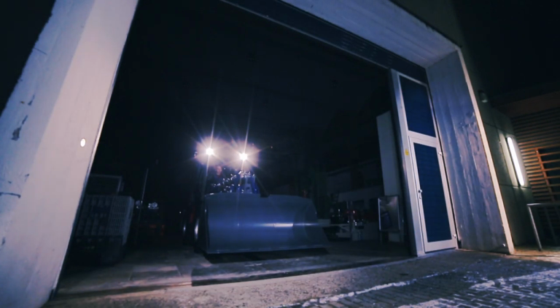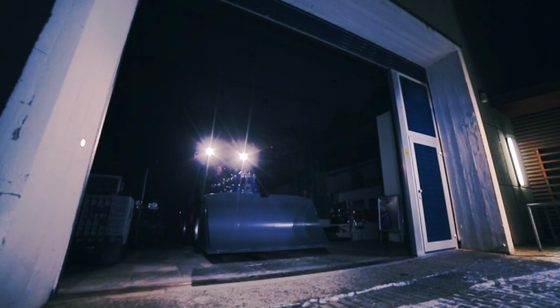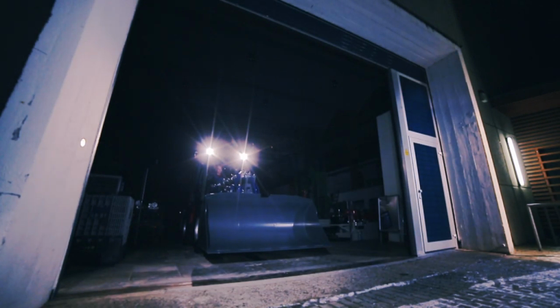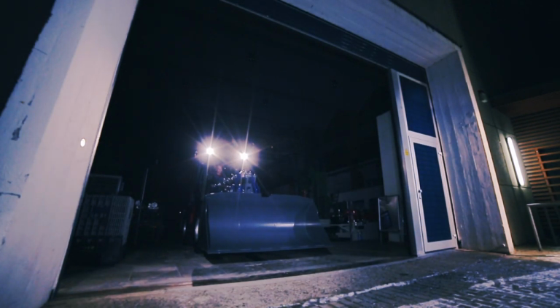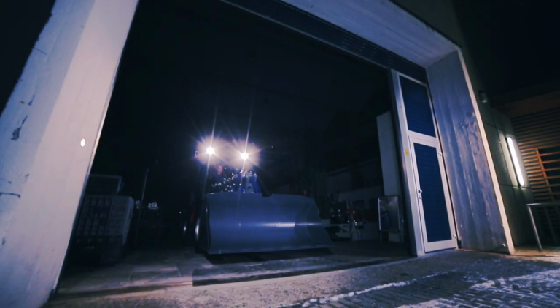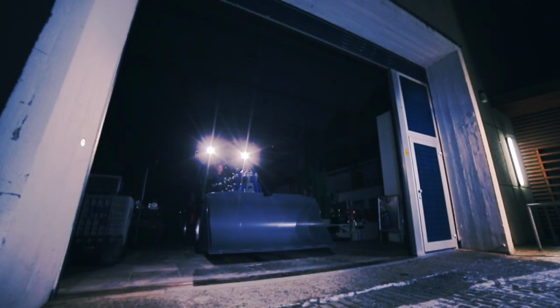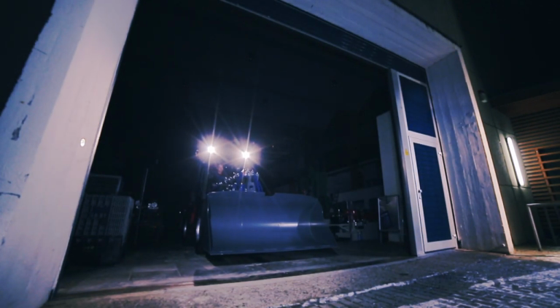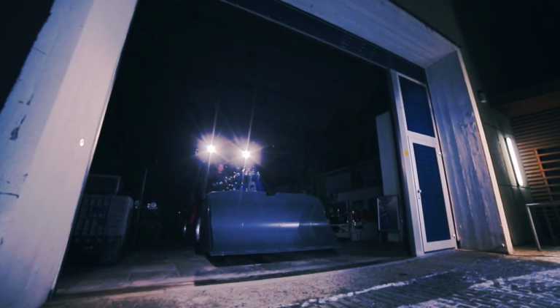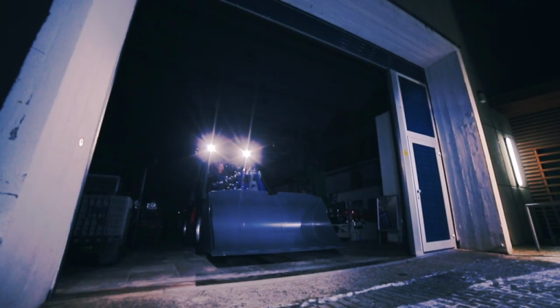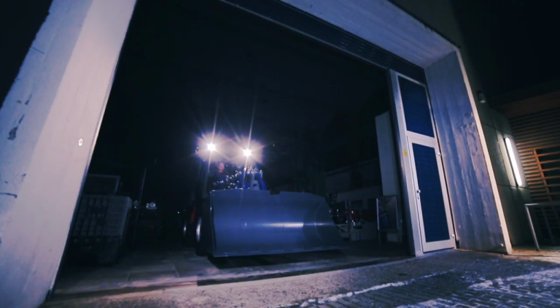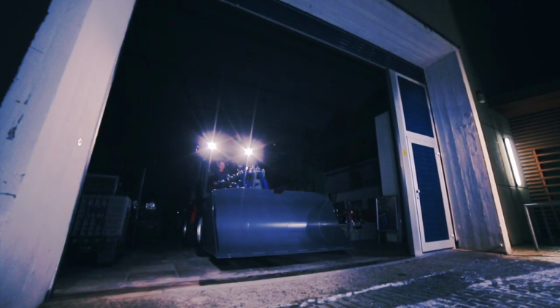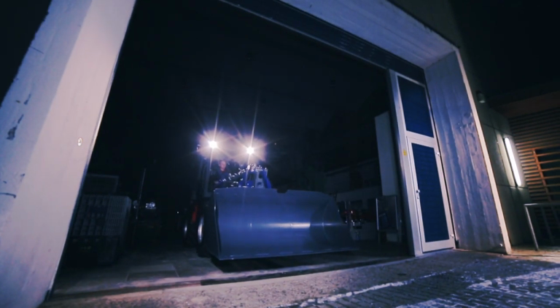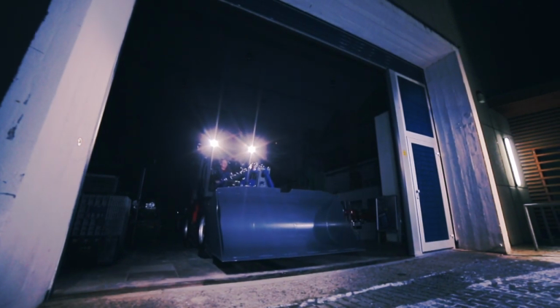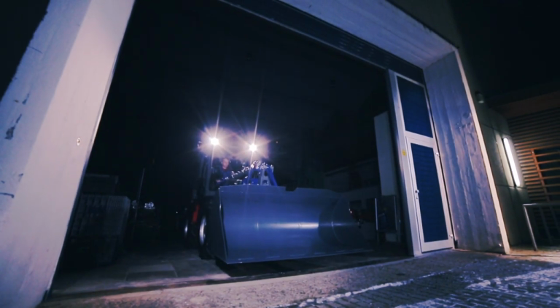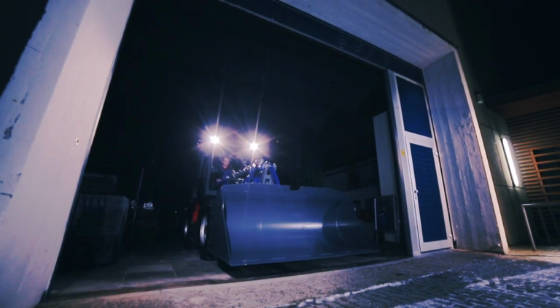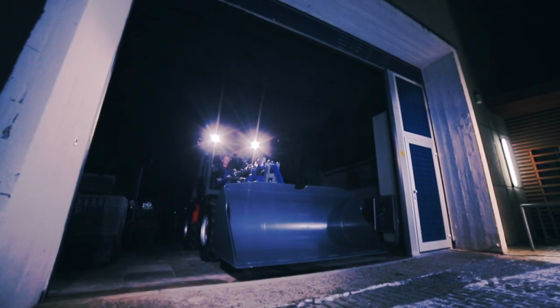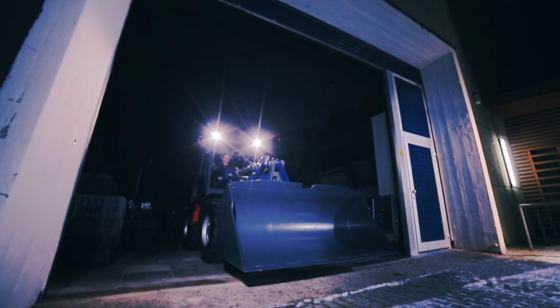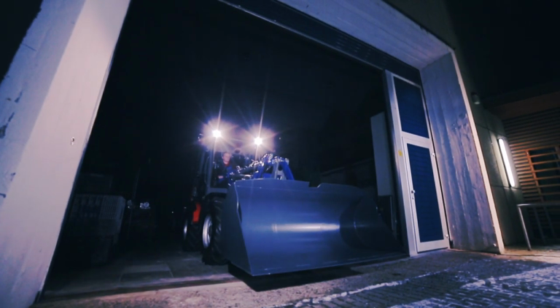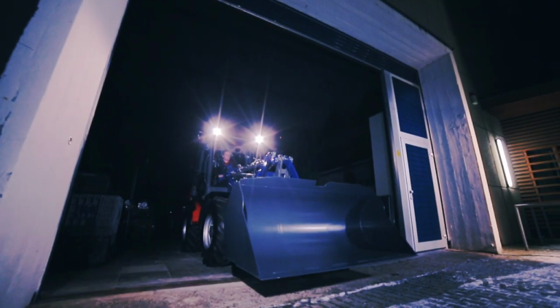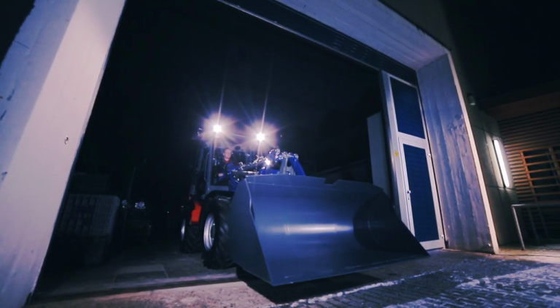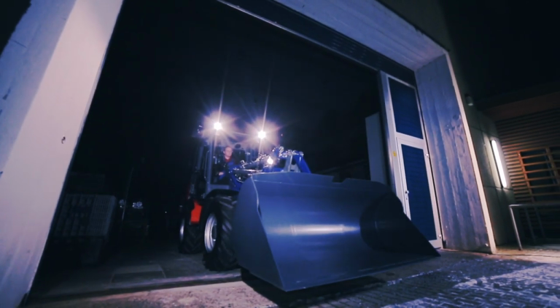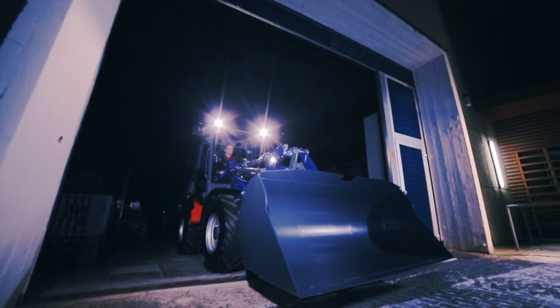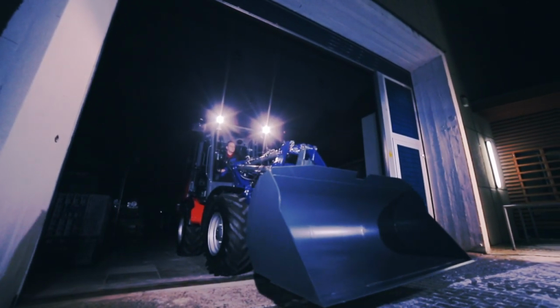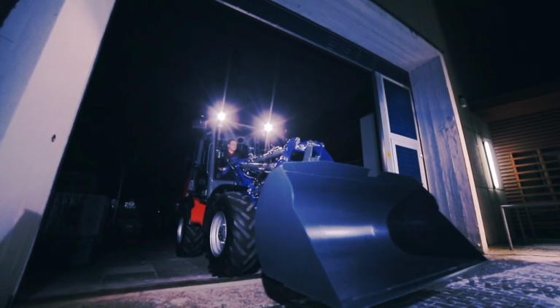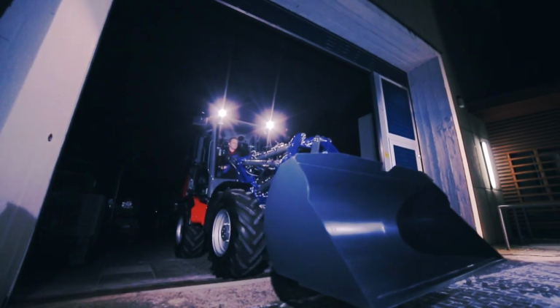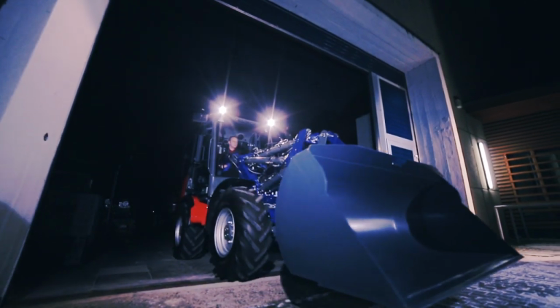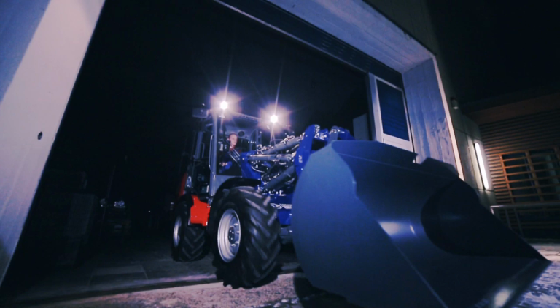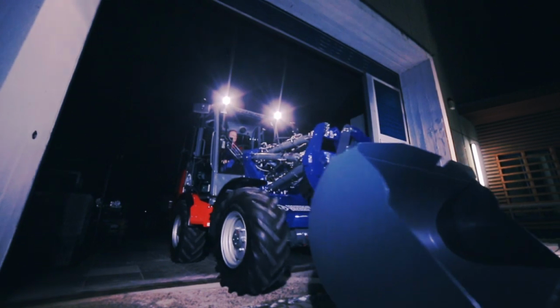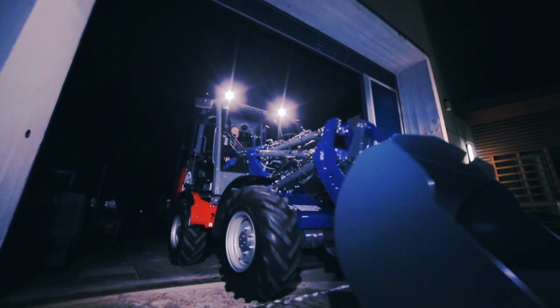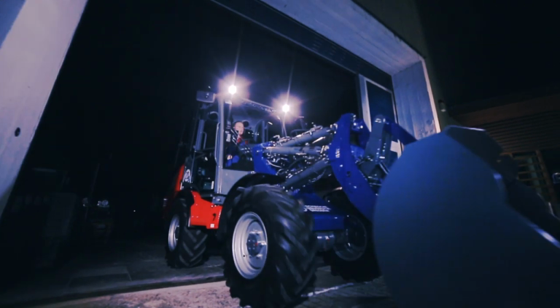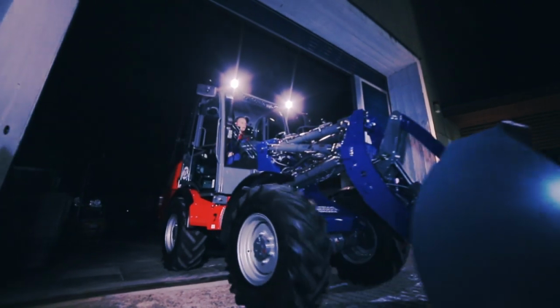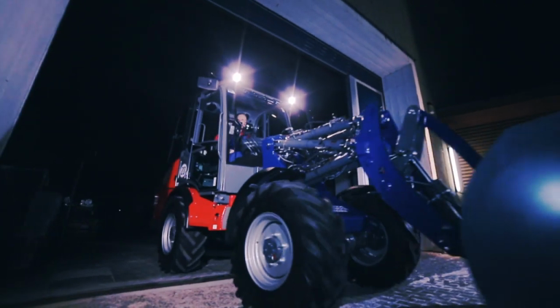Hexapod Loader — the construction machinery of tomorrow.